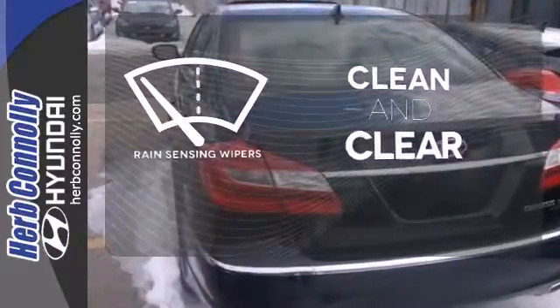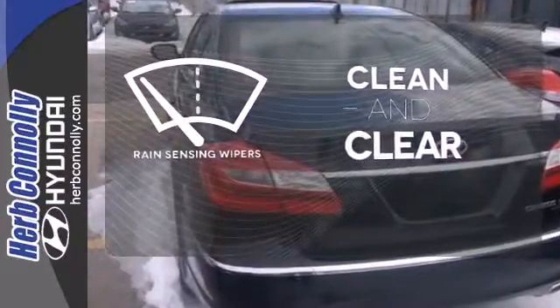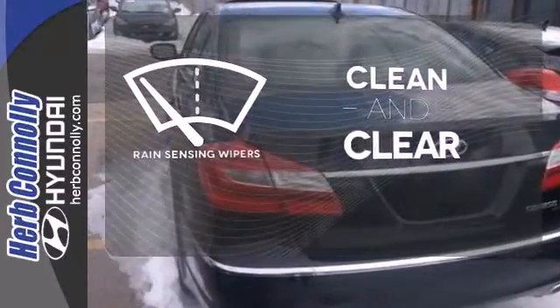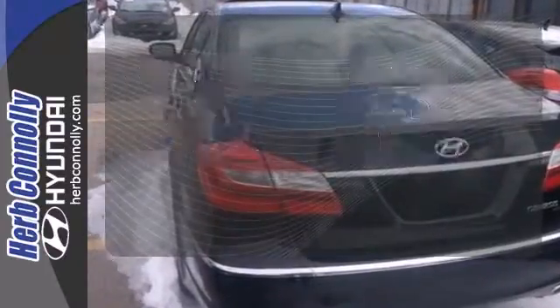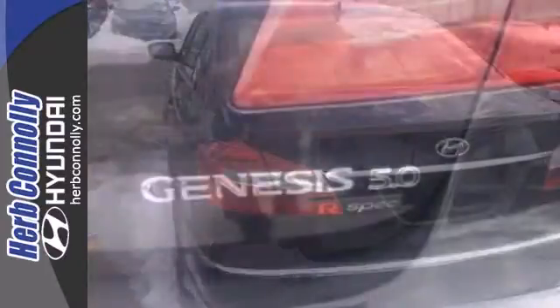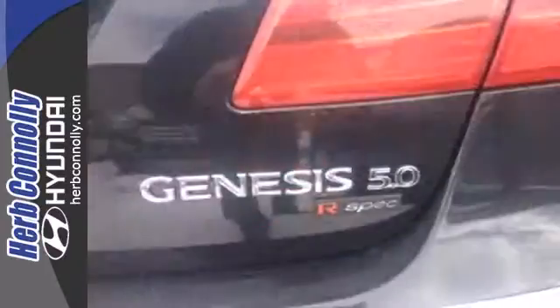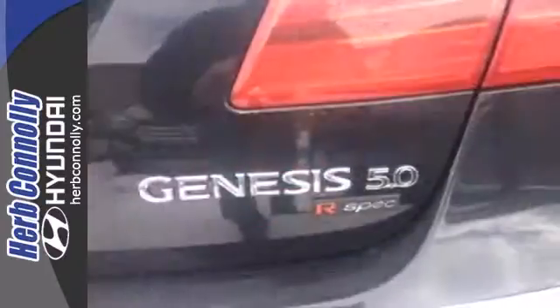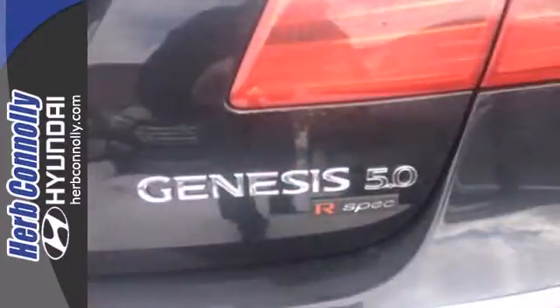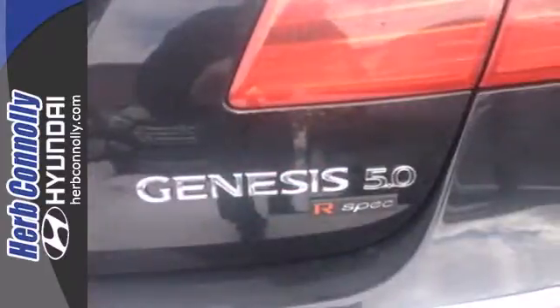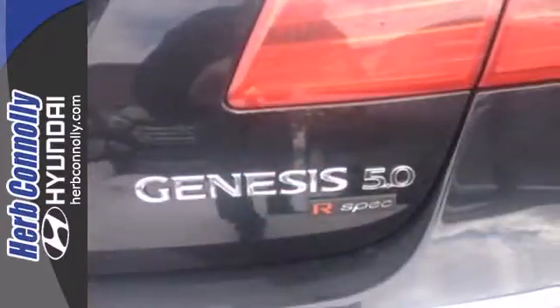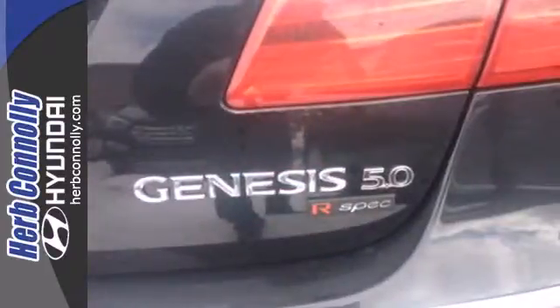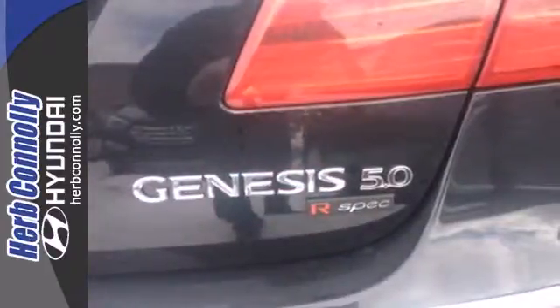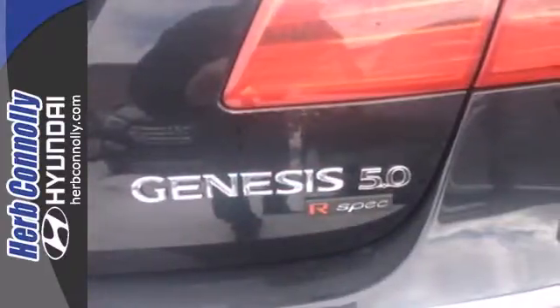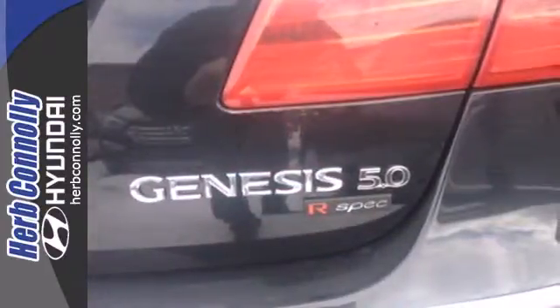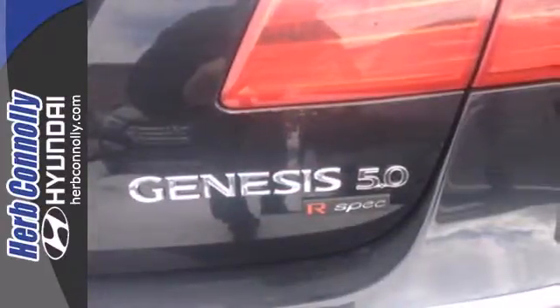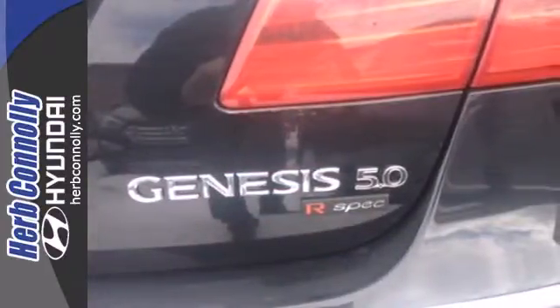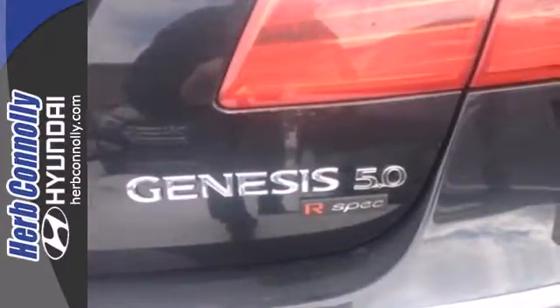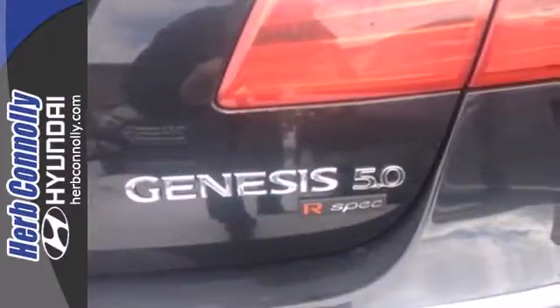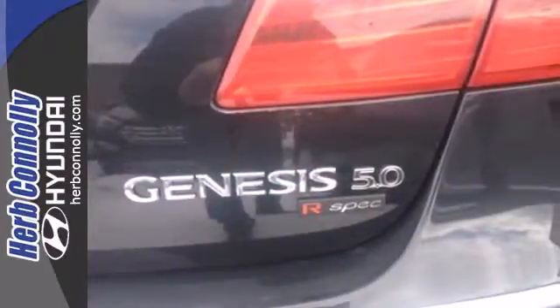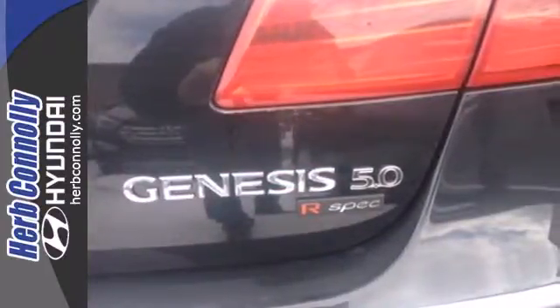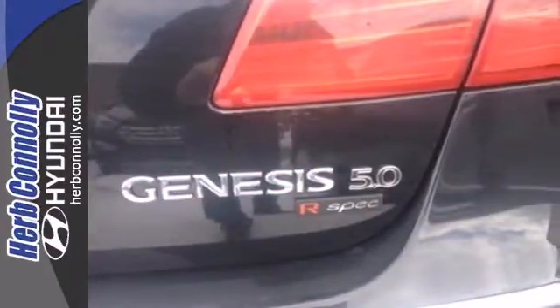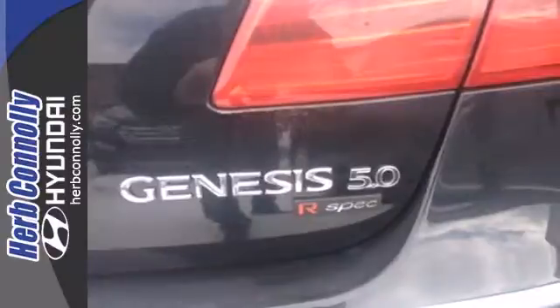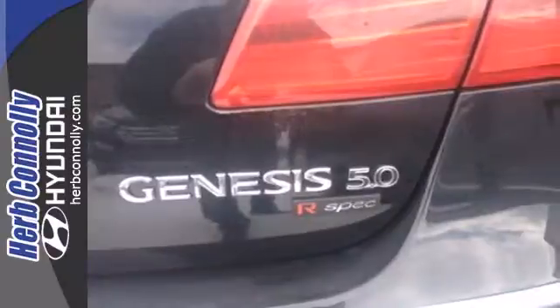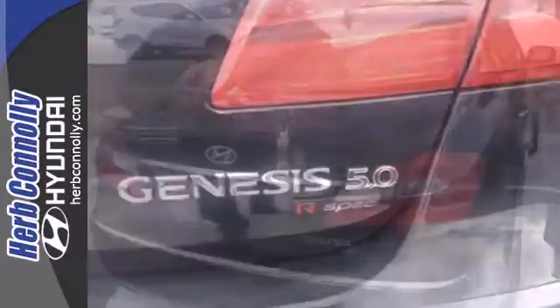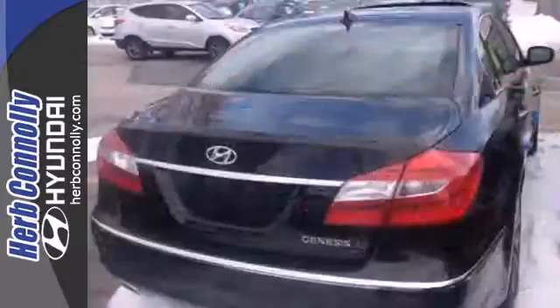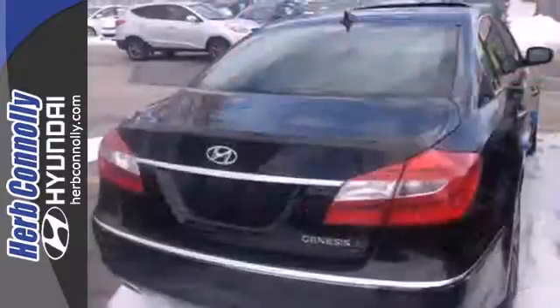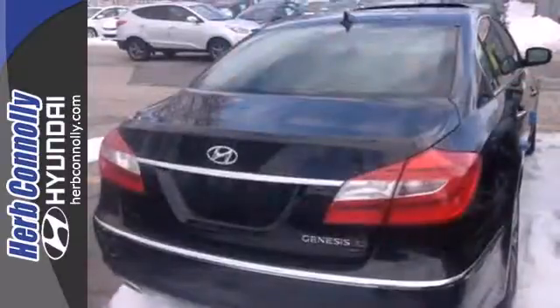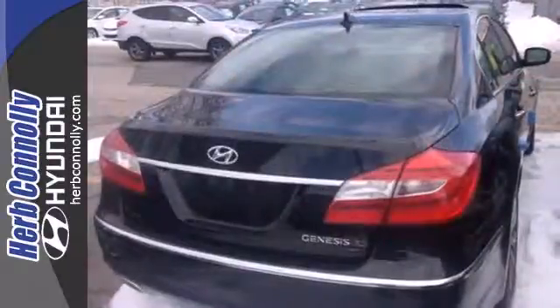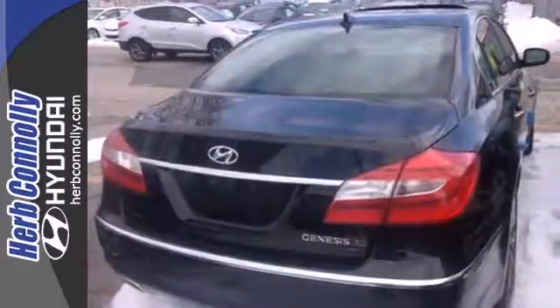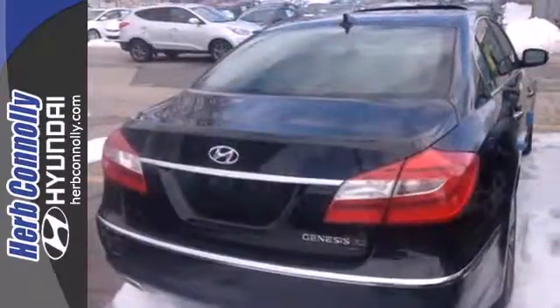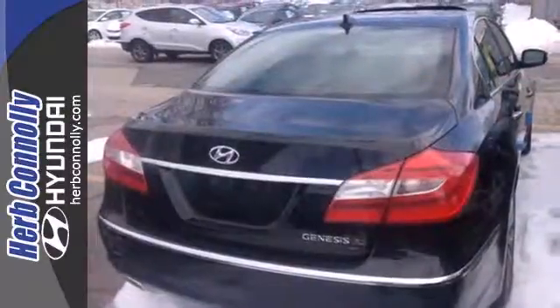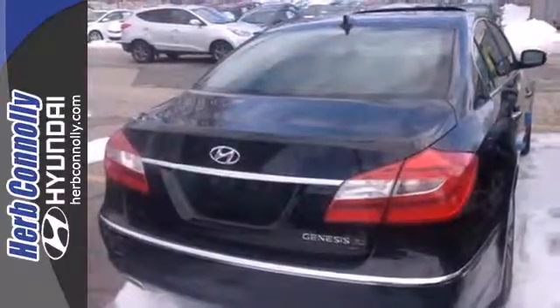Standard features that comfort, inform, and entertain. Test drive this Genesis today.